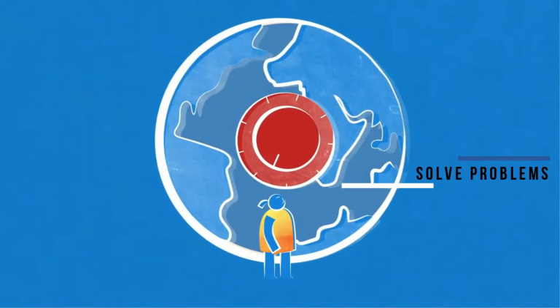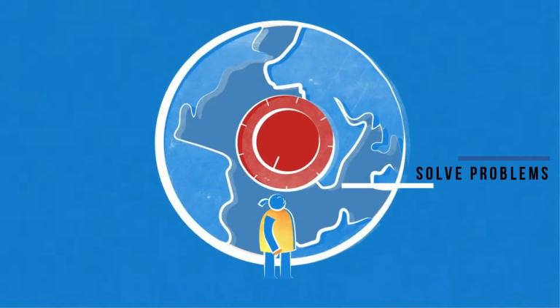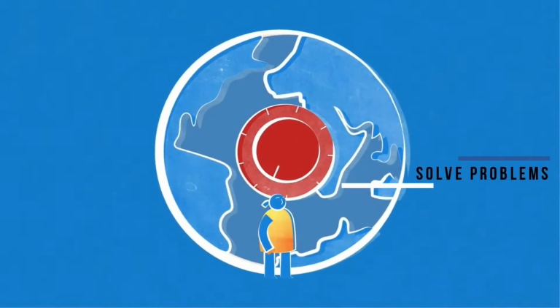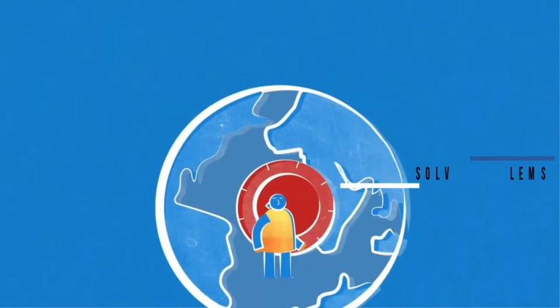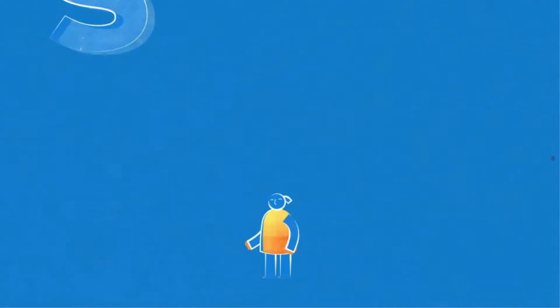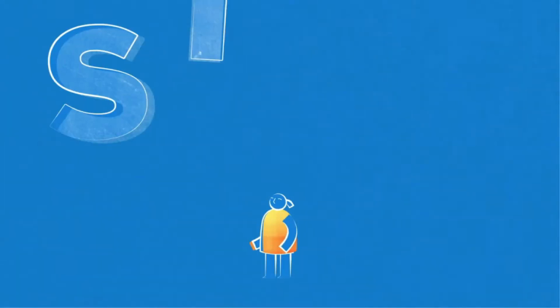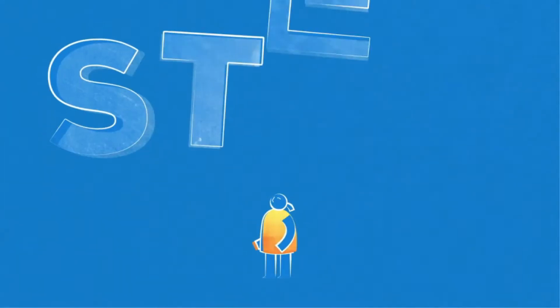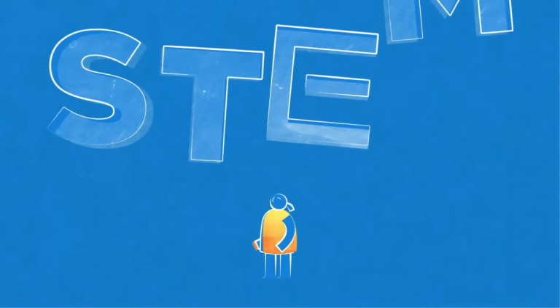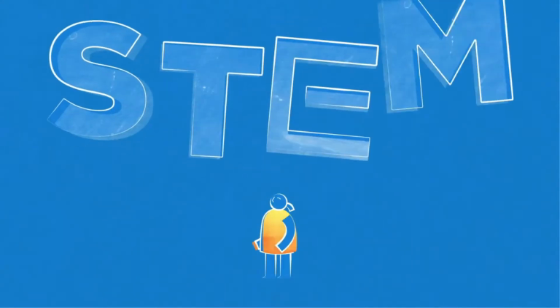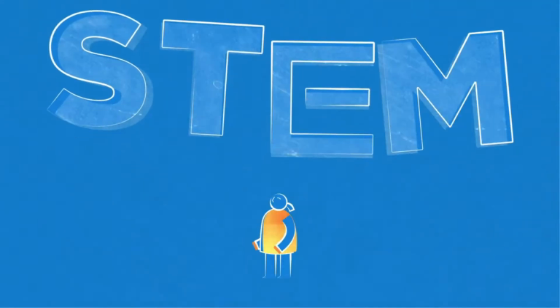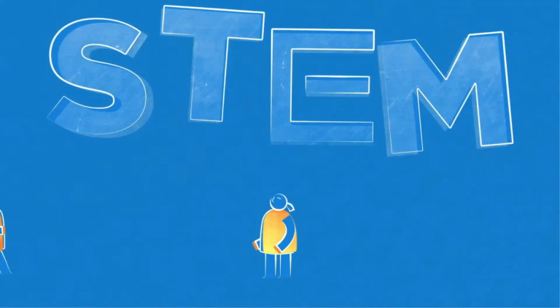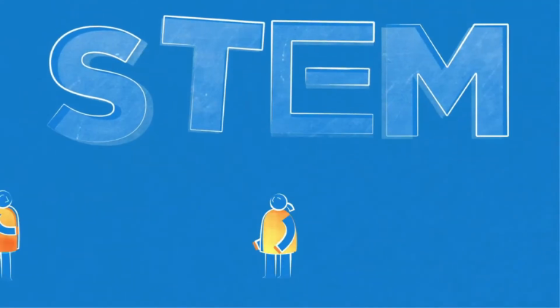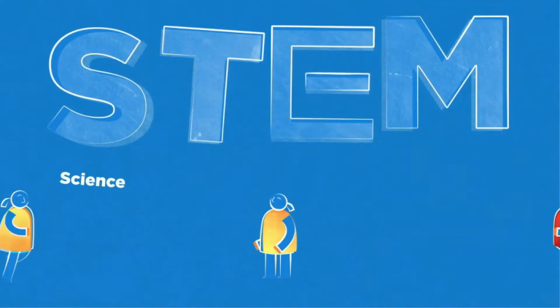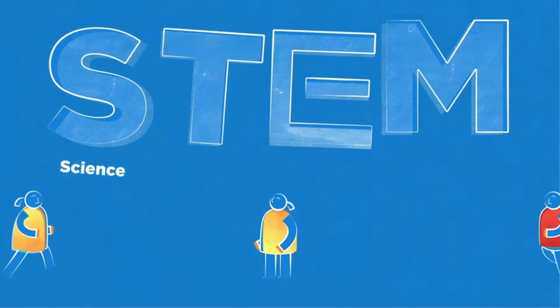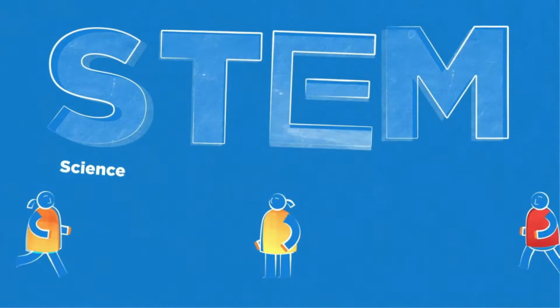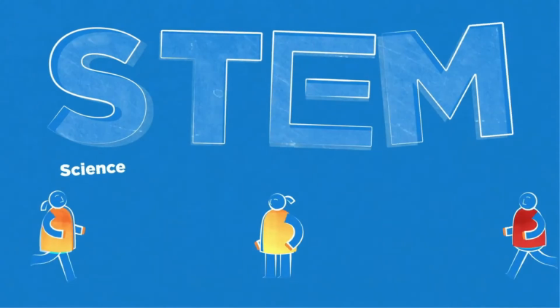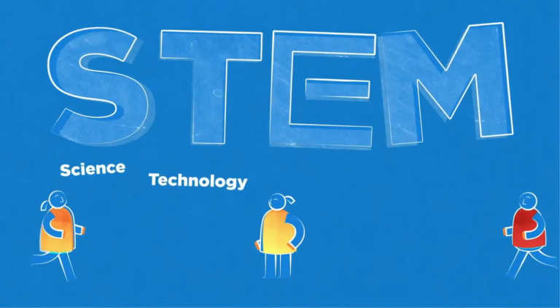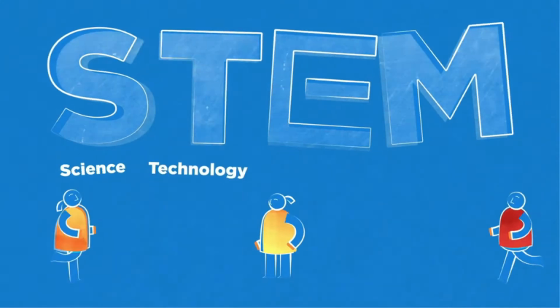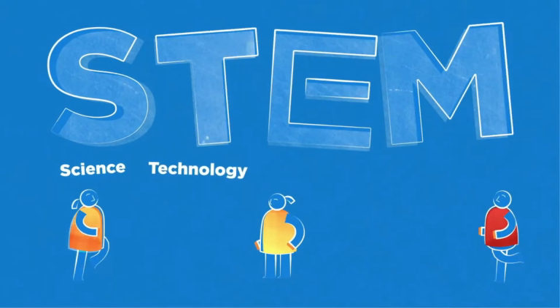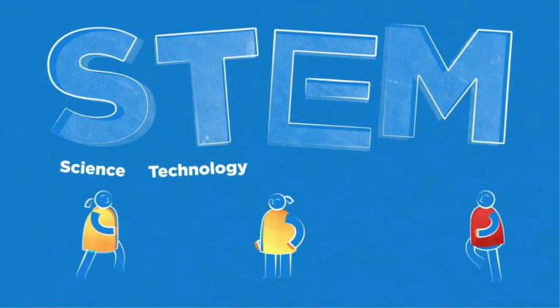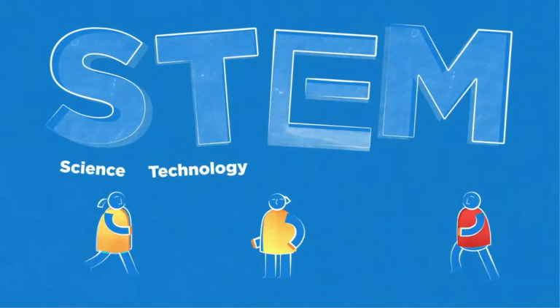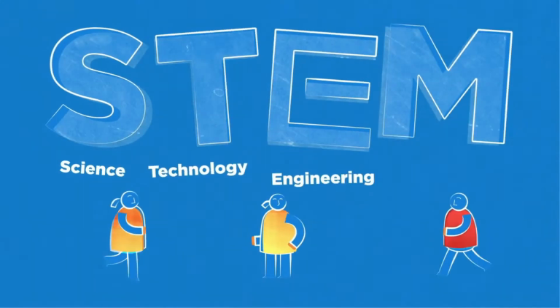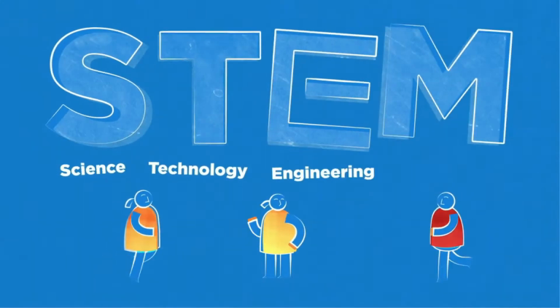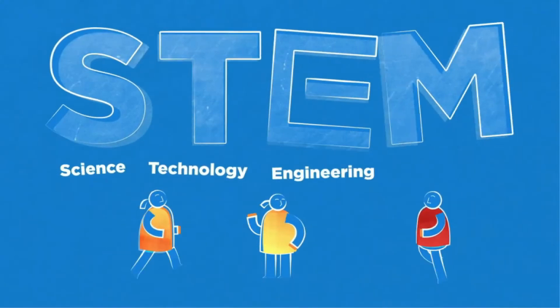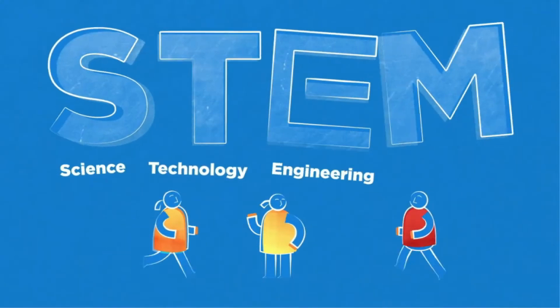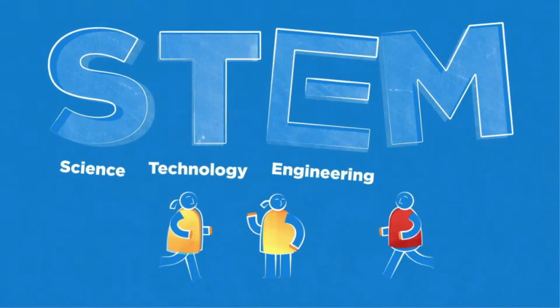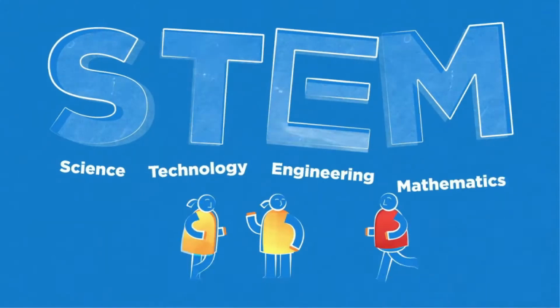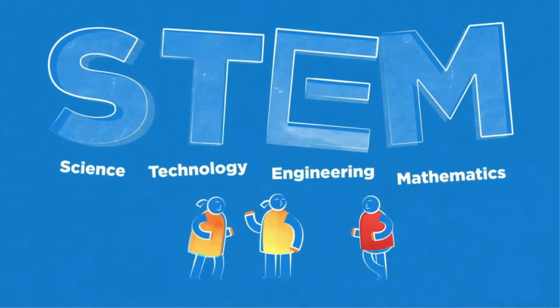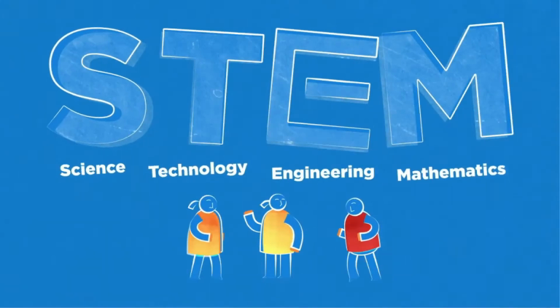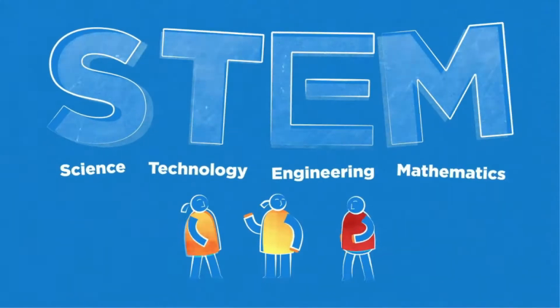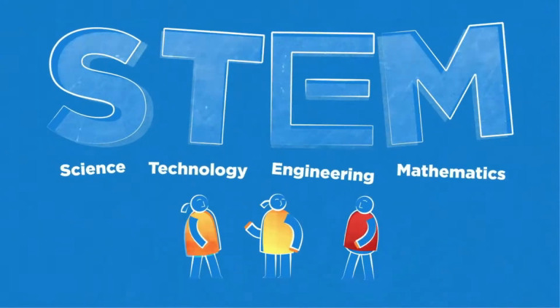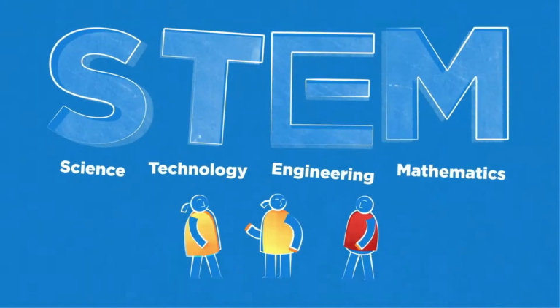STEM stands for science, technology, engineering, and mathematics.